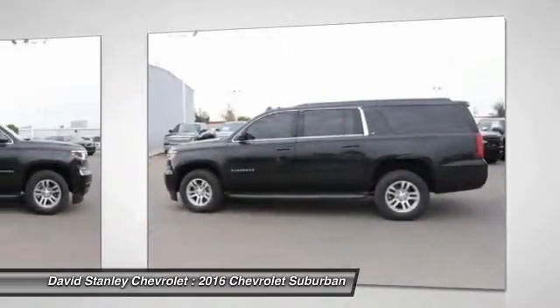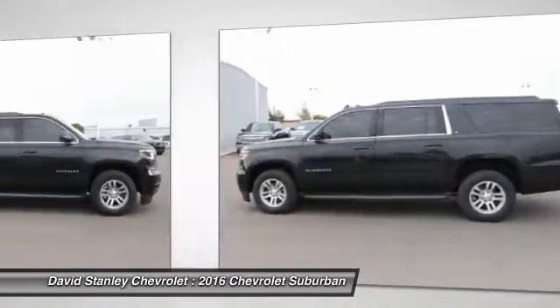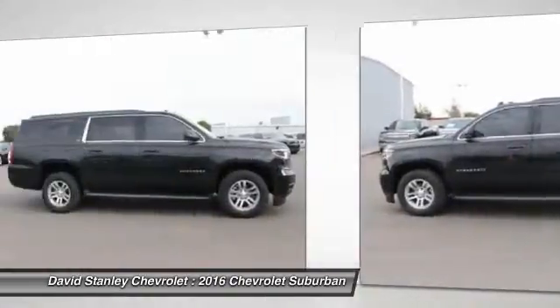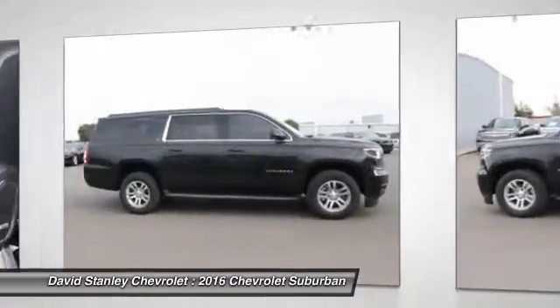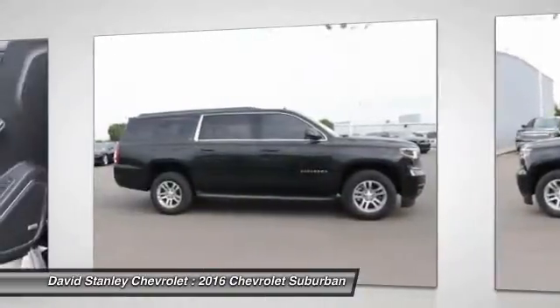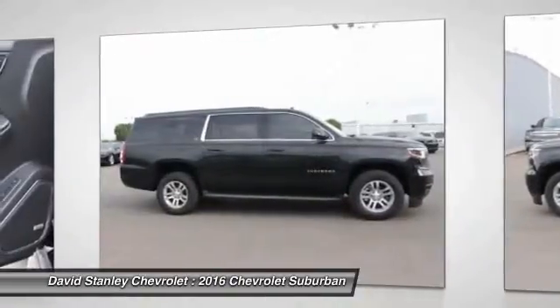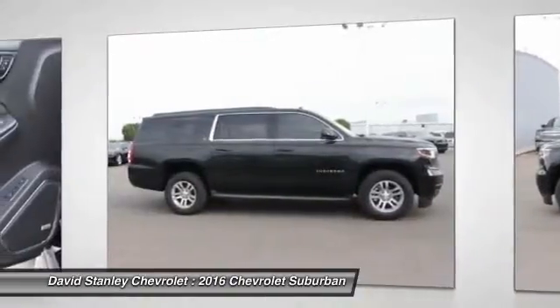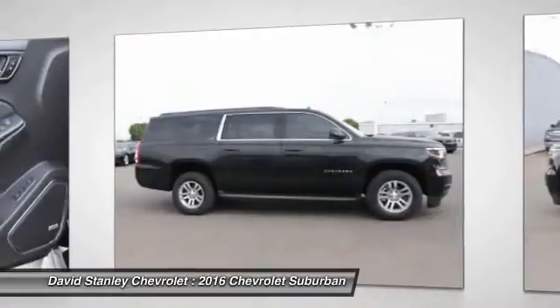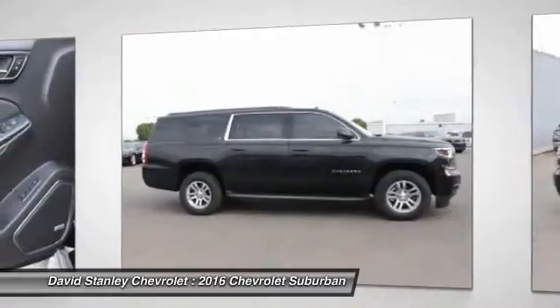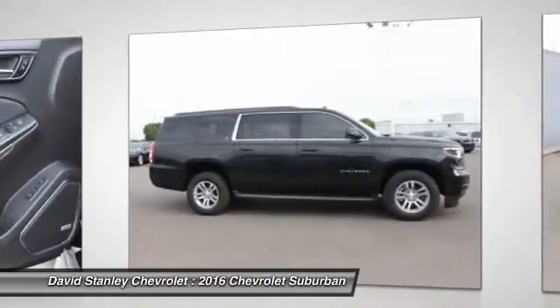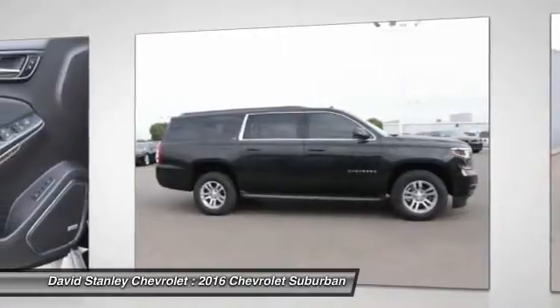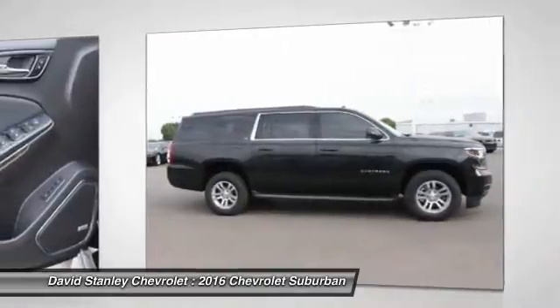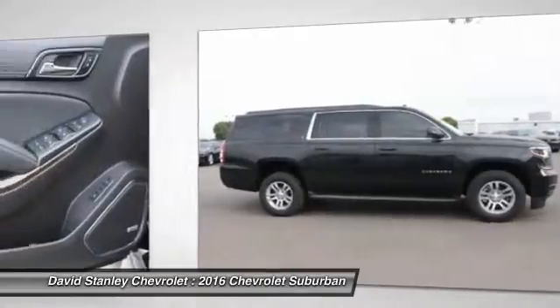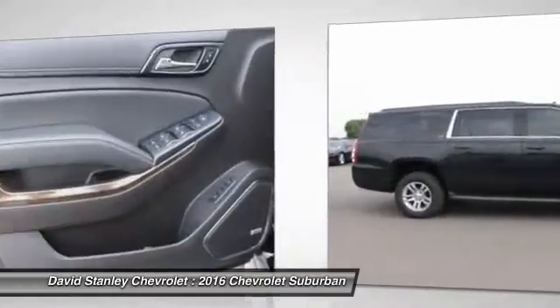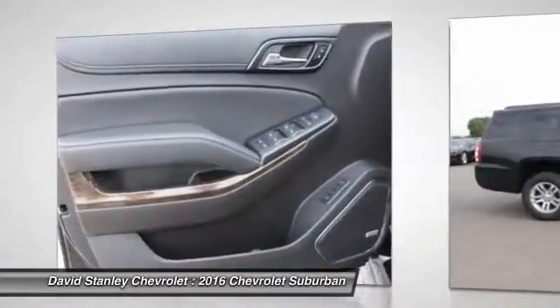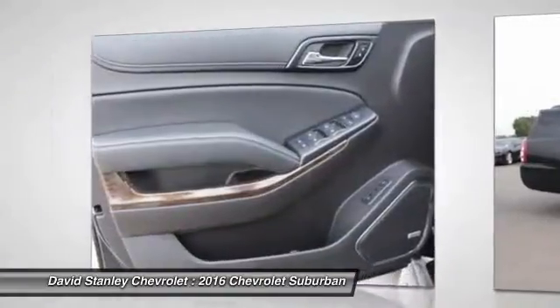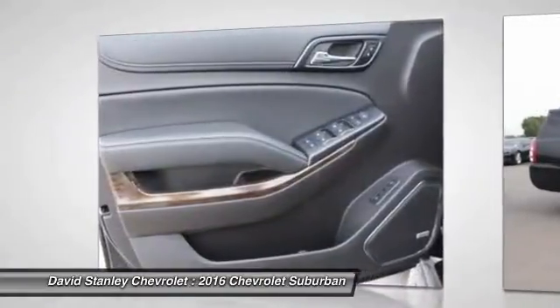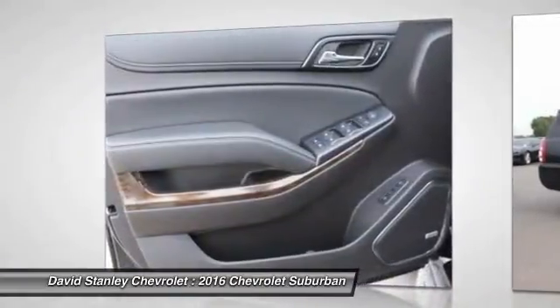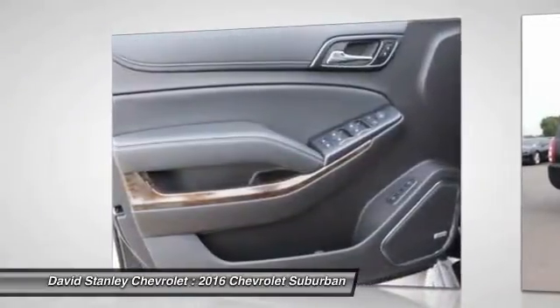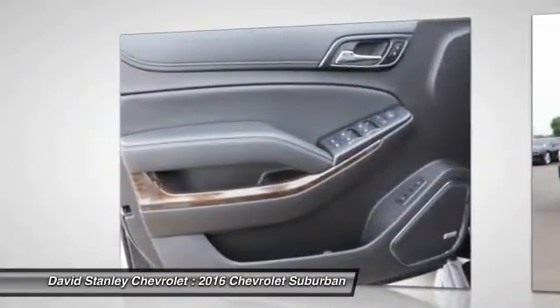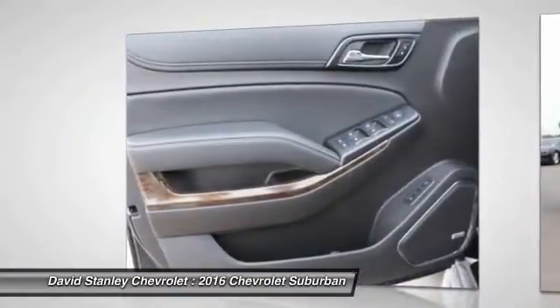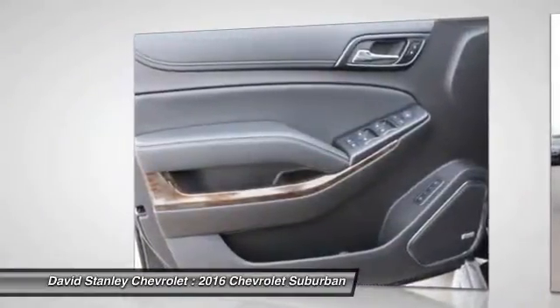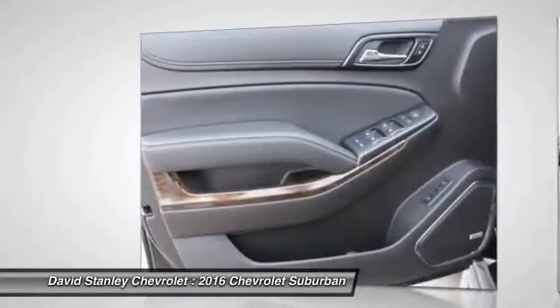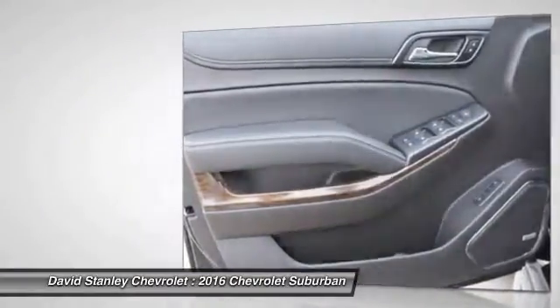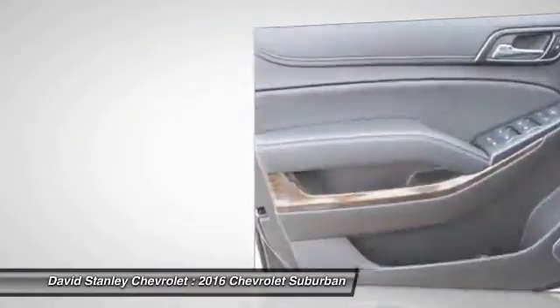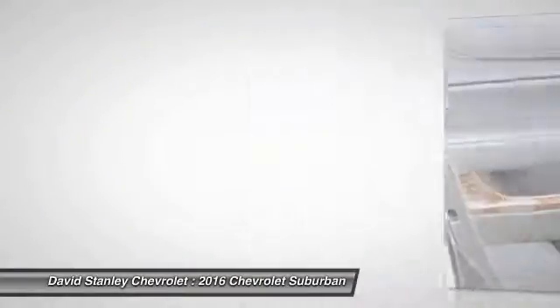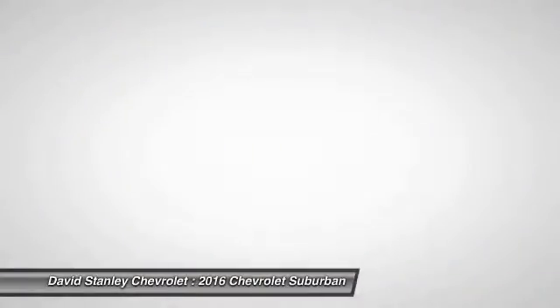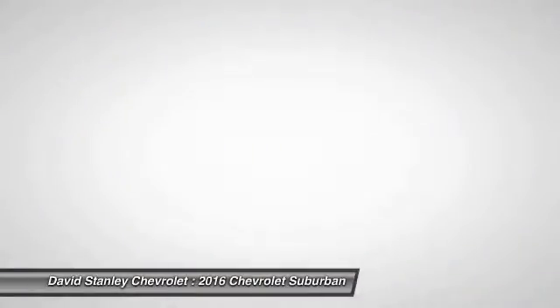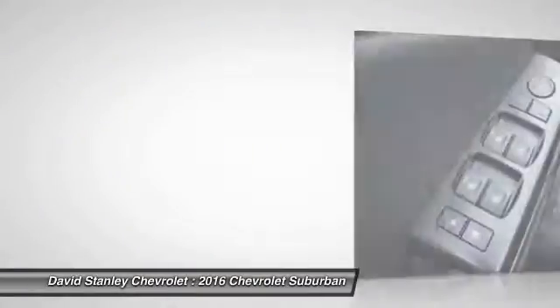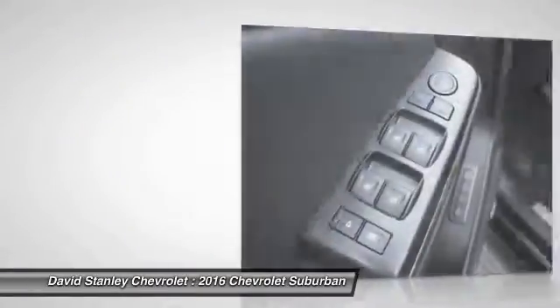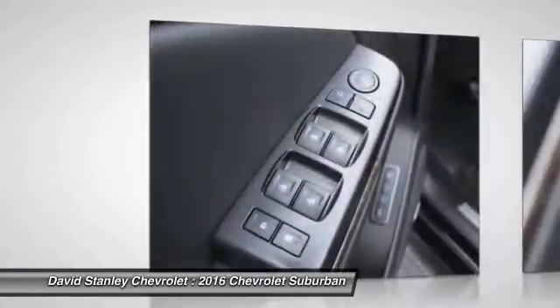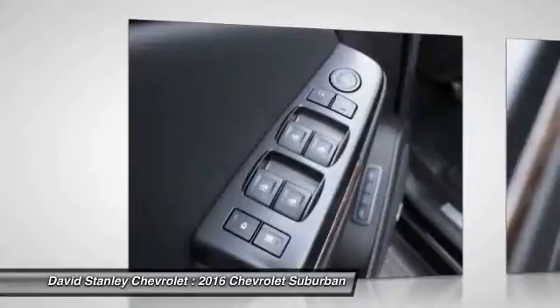Floor mats. This isn't just a vehicle, it's an experience. So stop in for a test drive today.